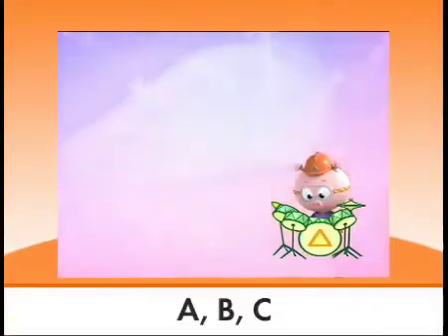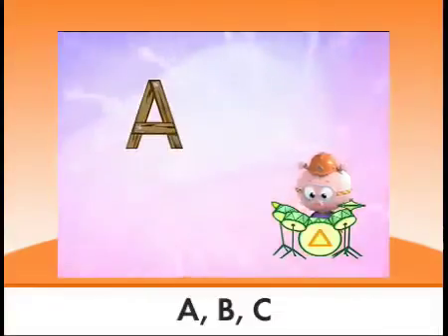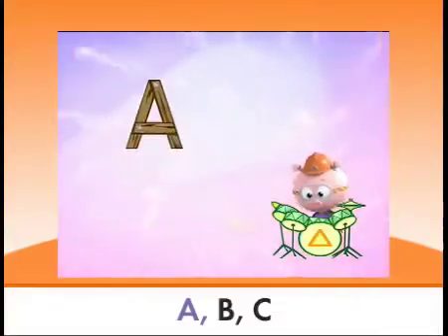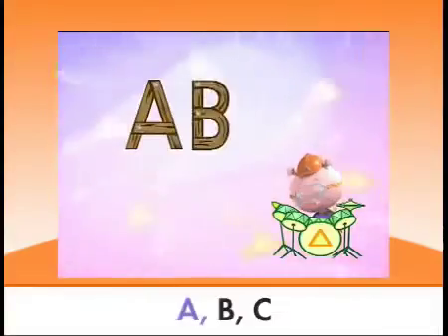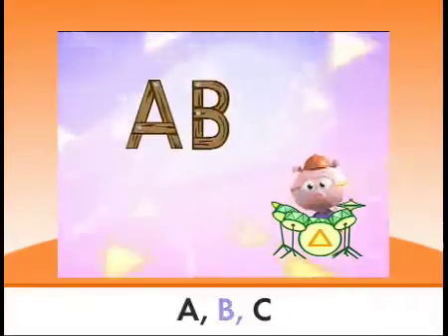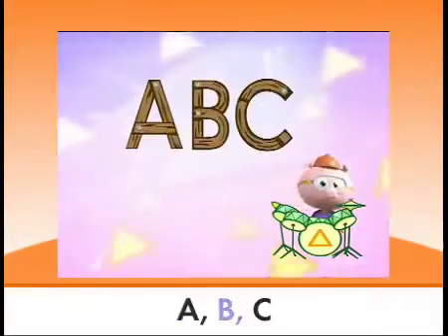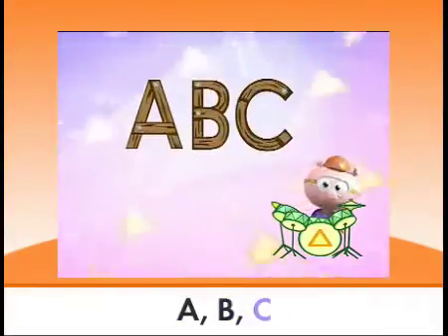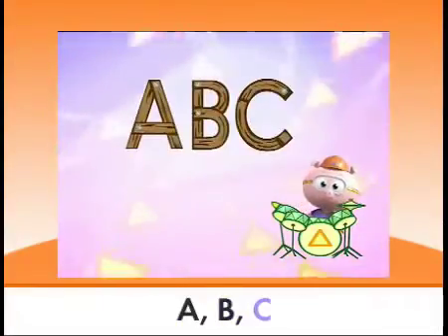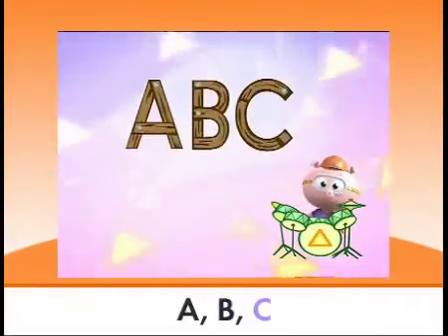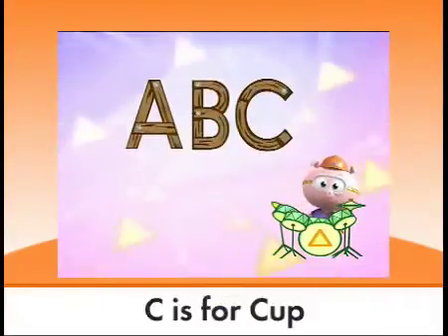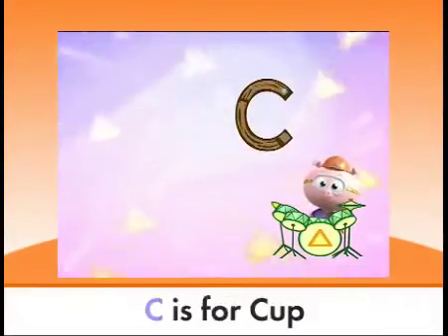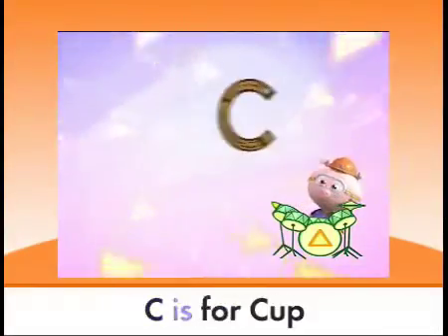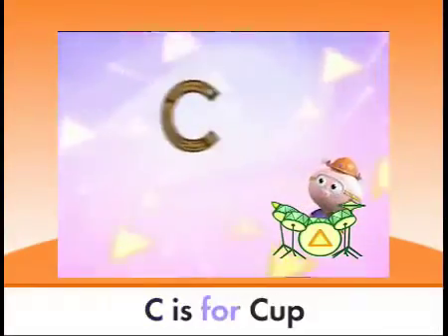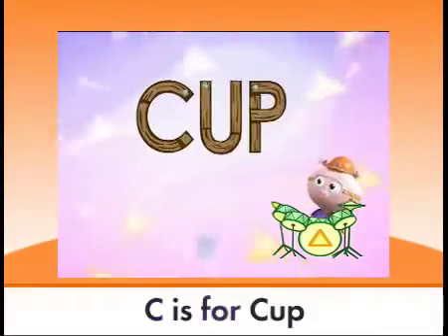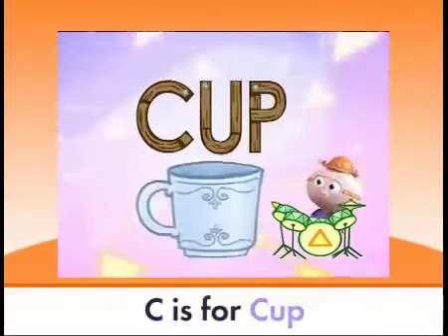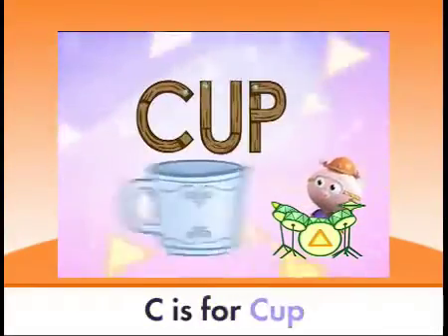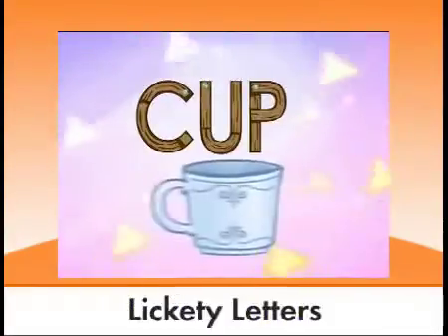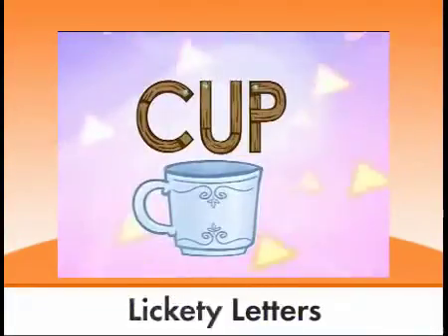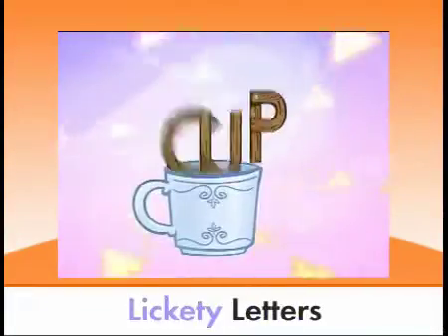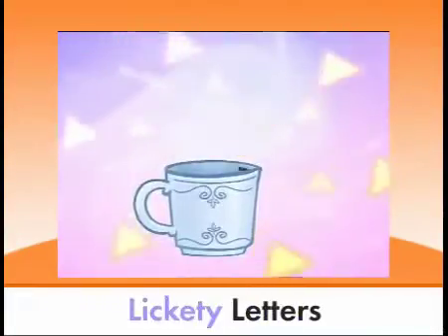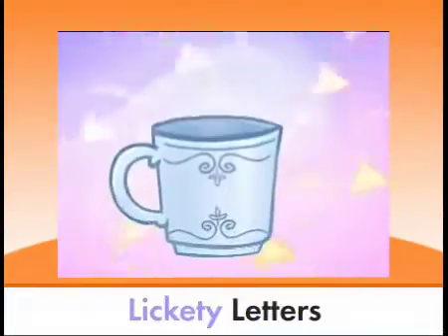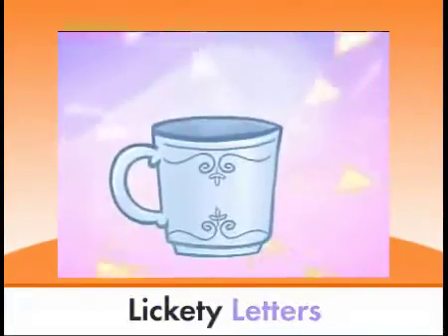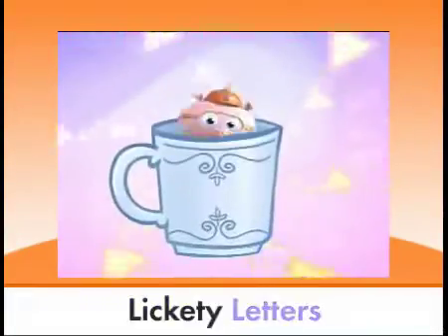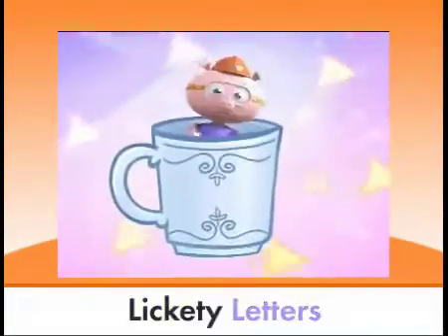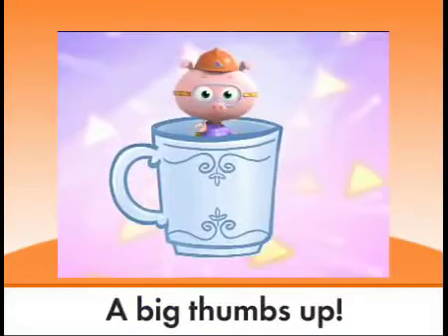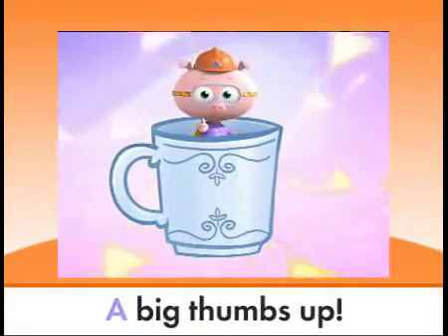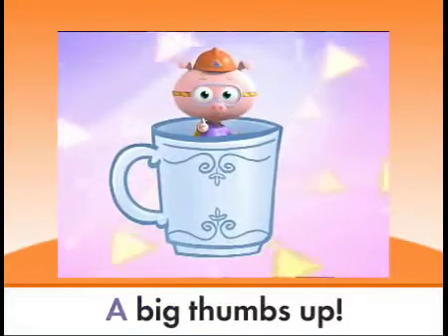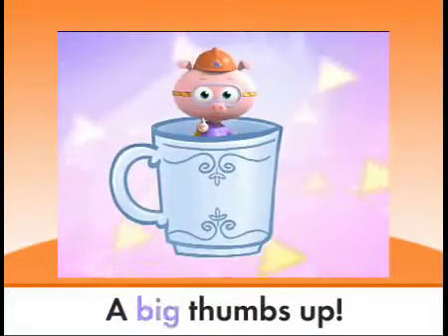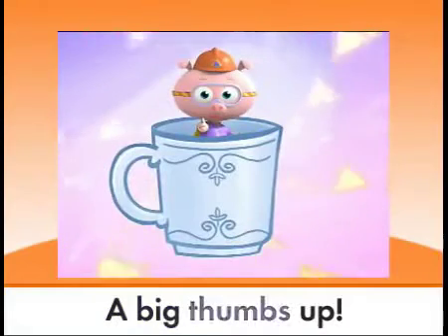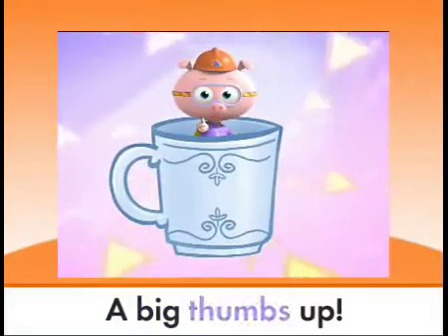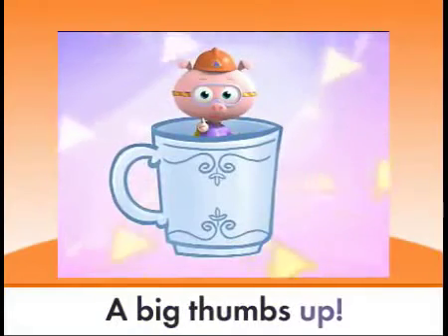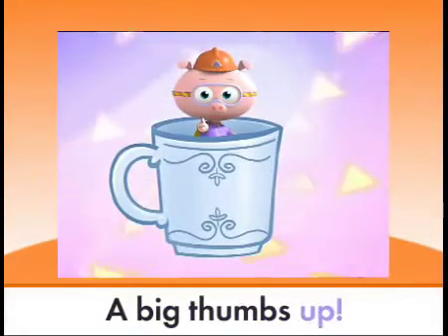A, B, C is for cup. Lickety letters, a big thumbs up!